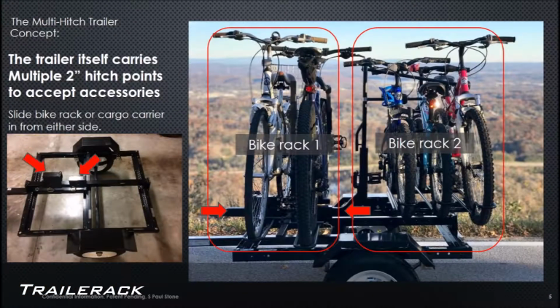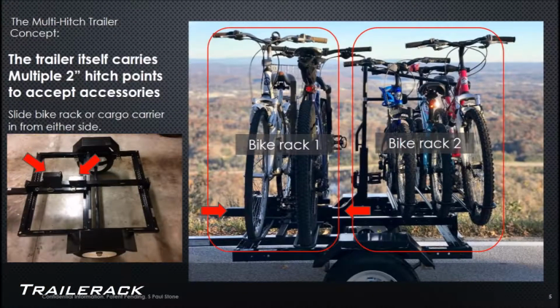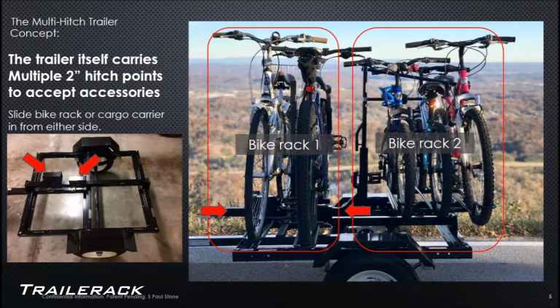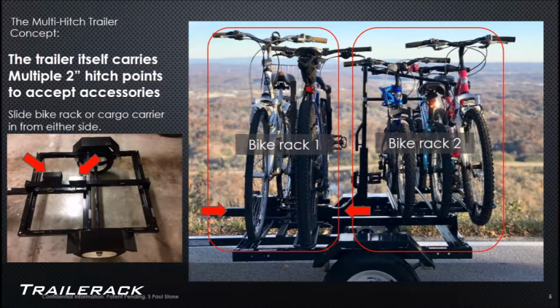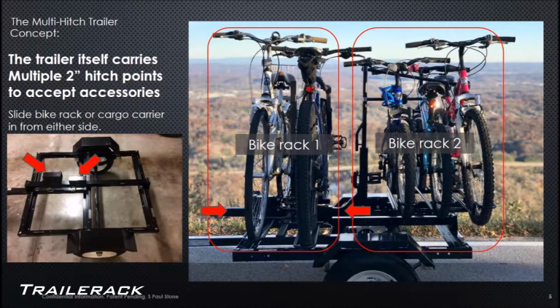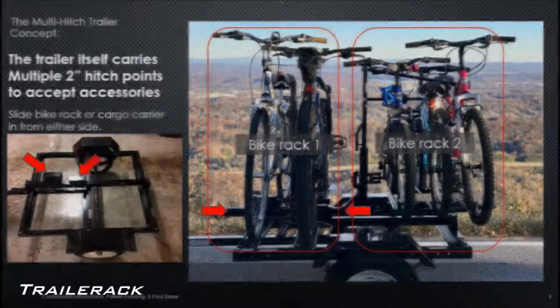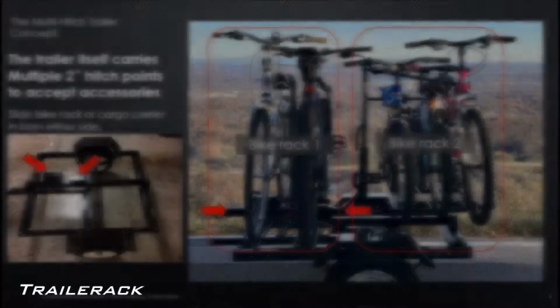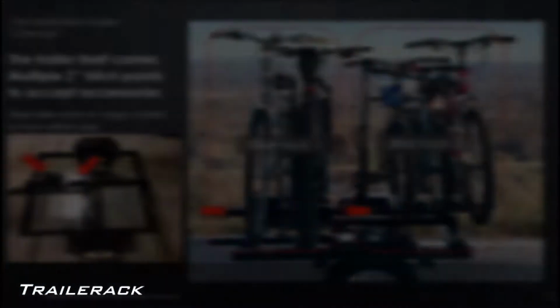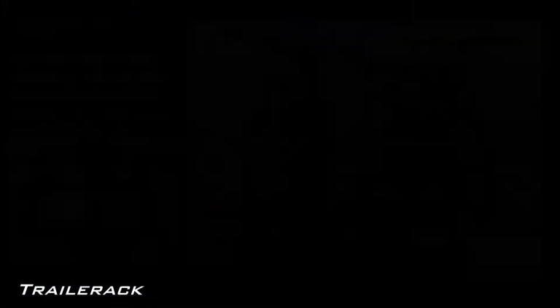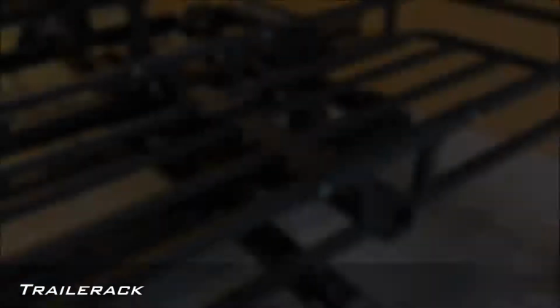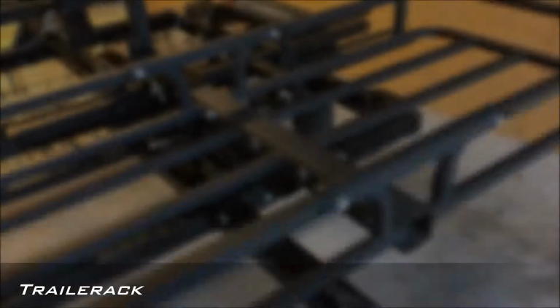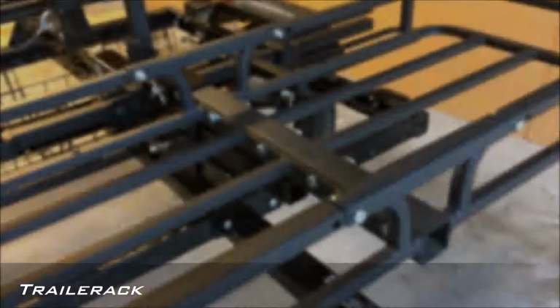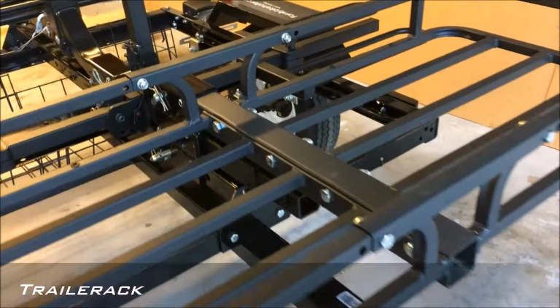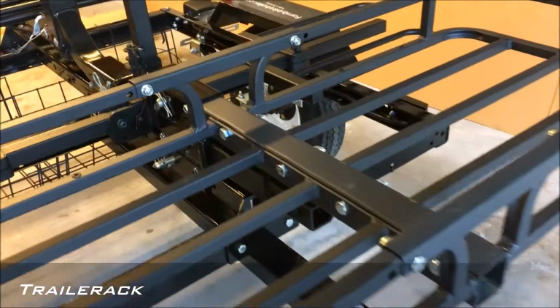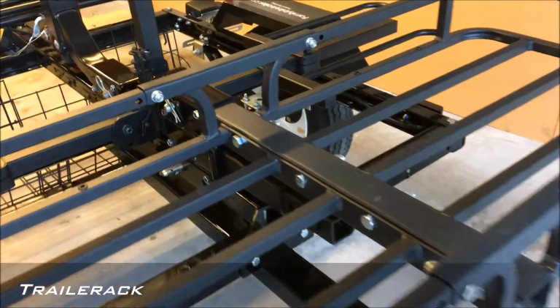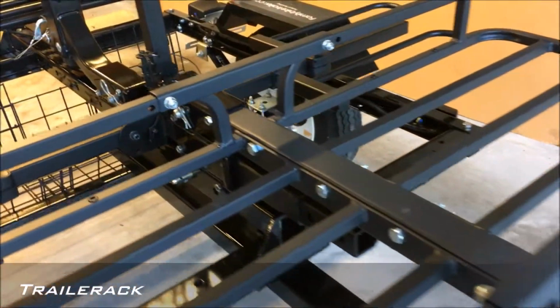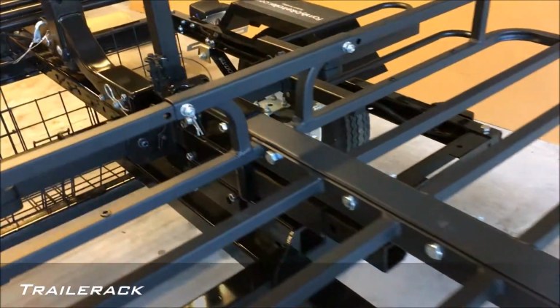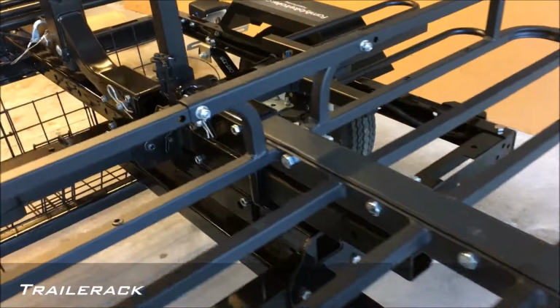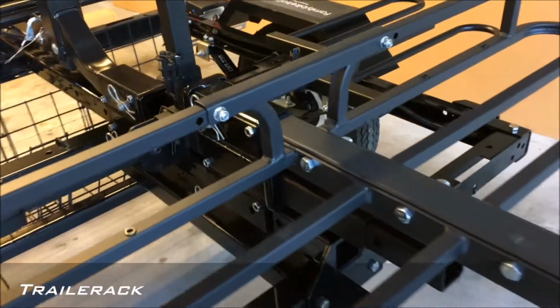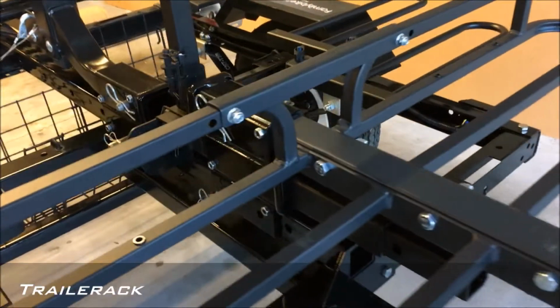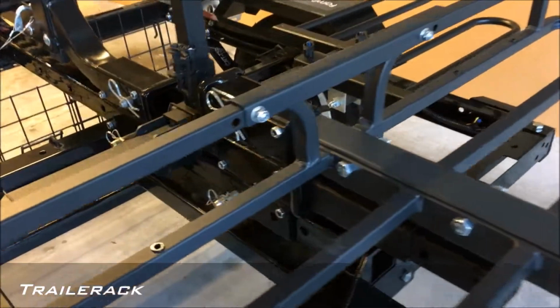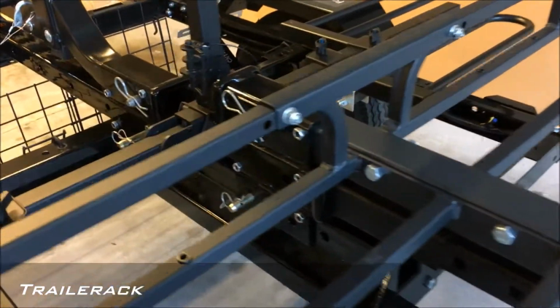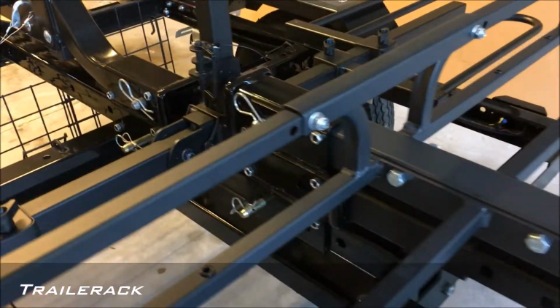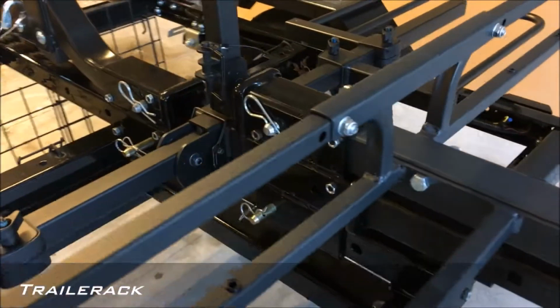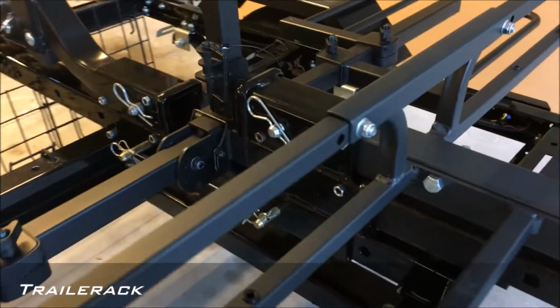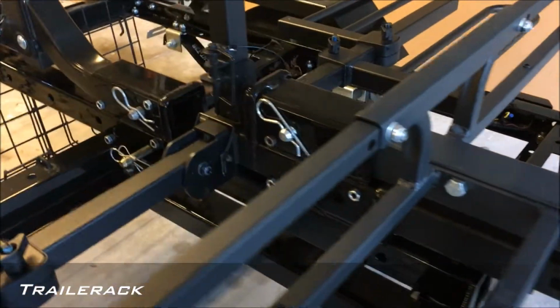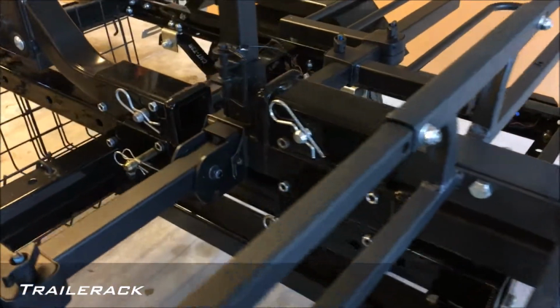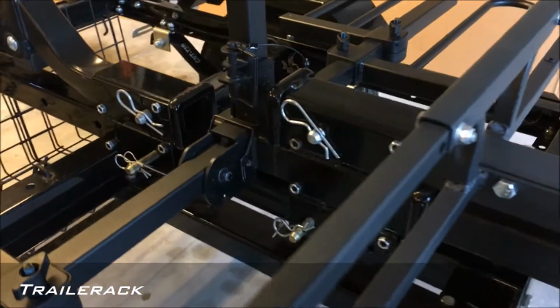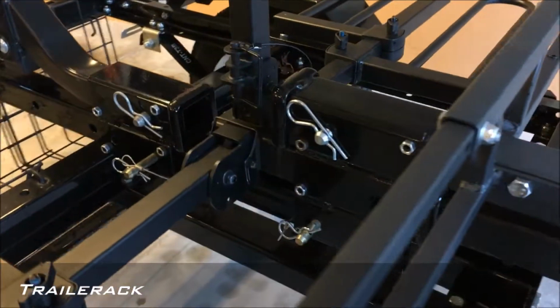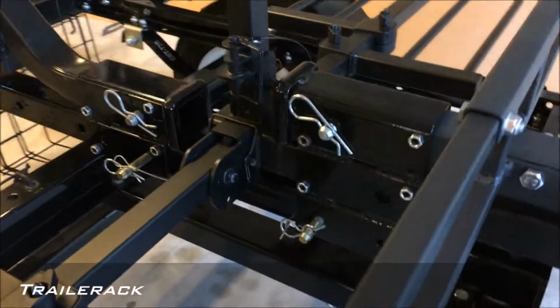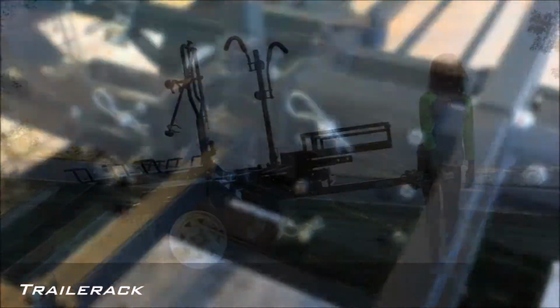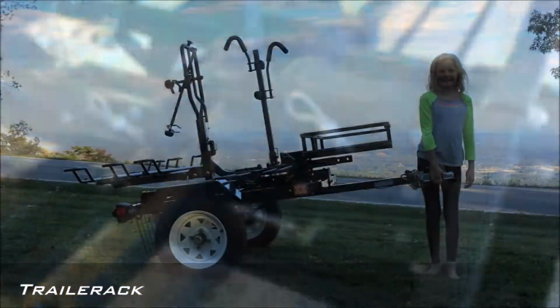Now you can connect multiple bike racks and even a cargo carrier. Customize it the way you want.